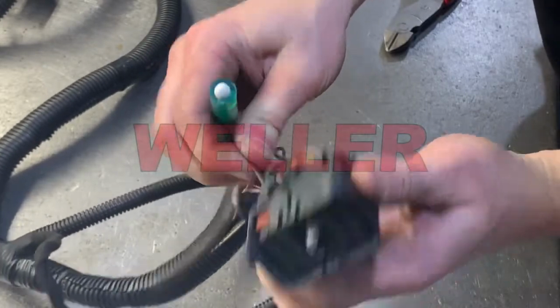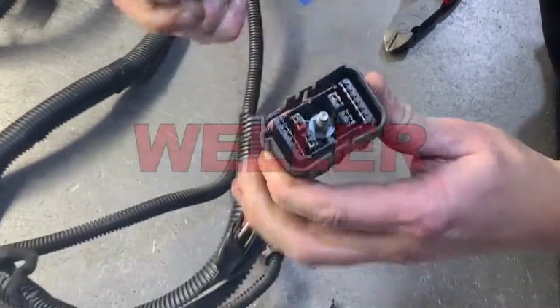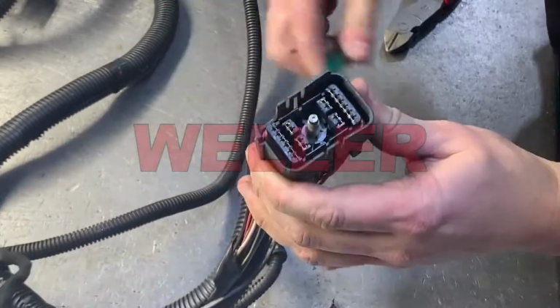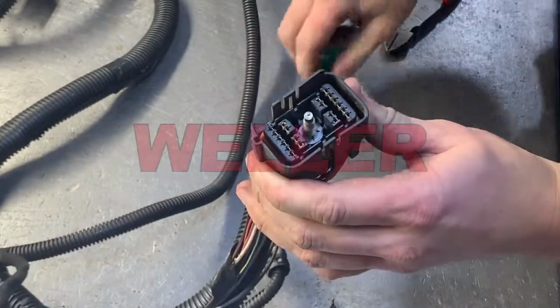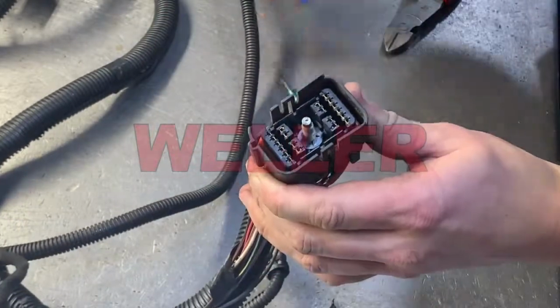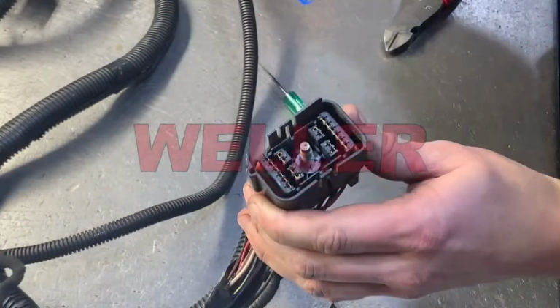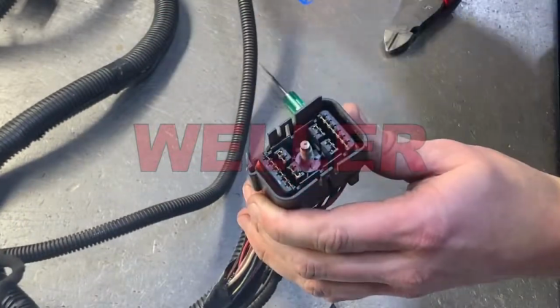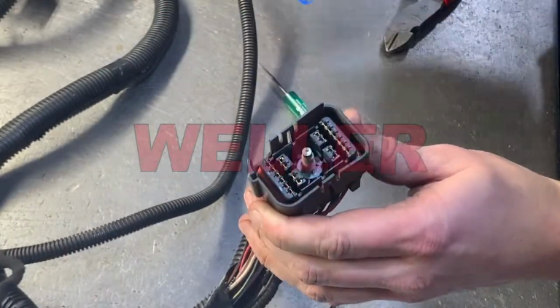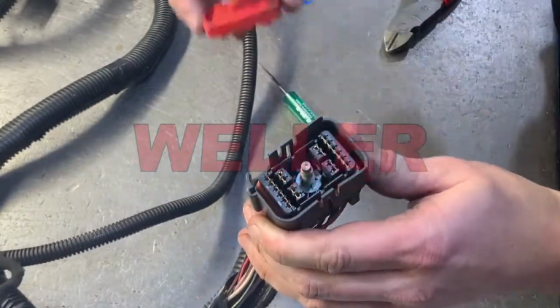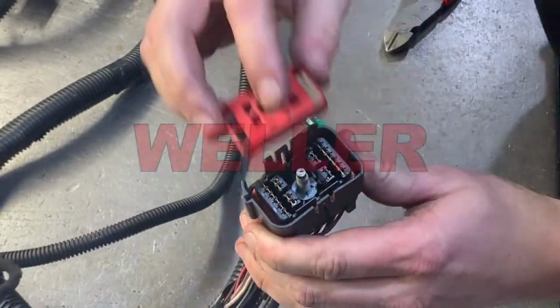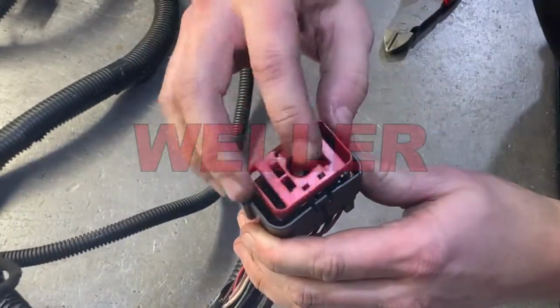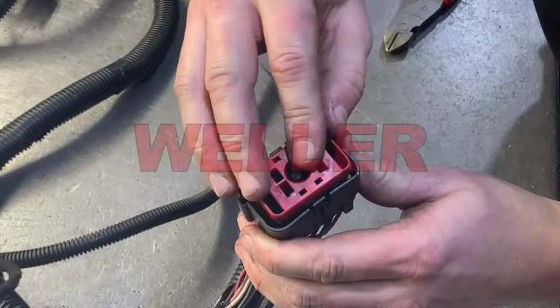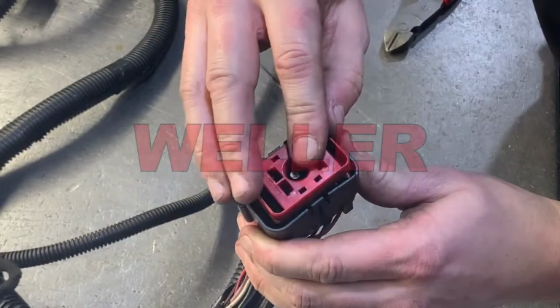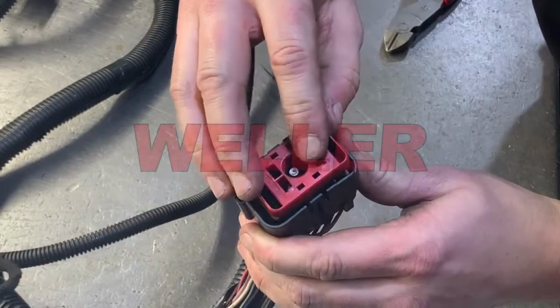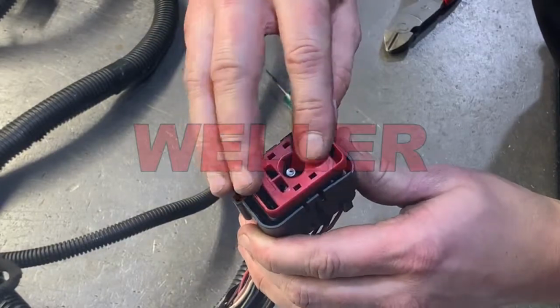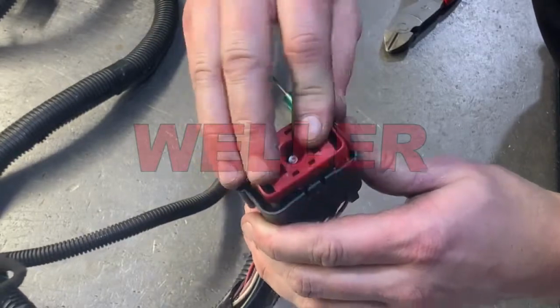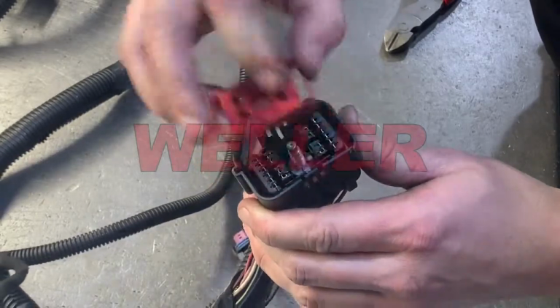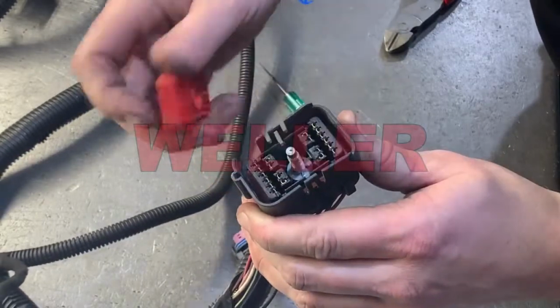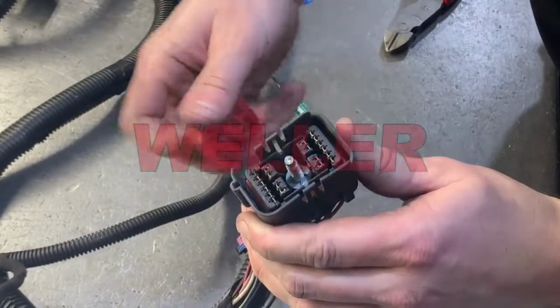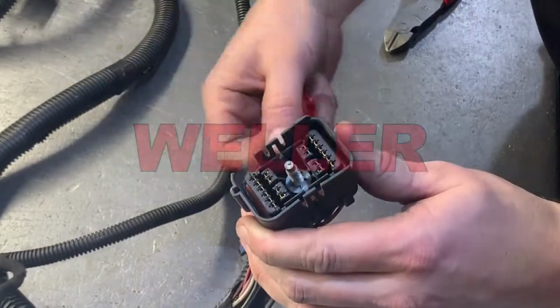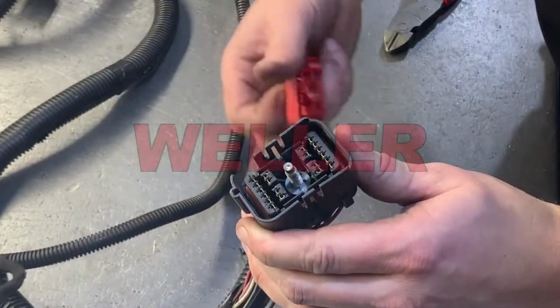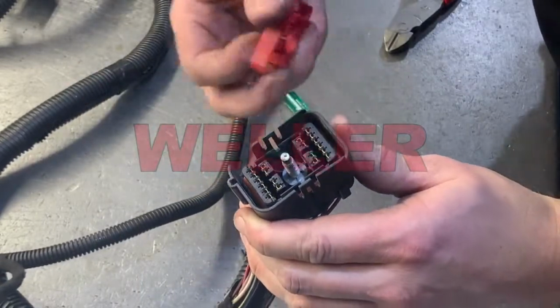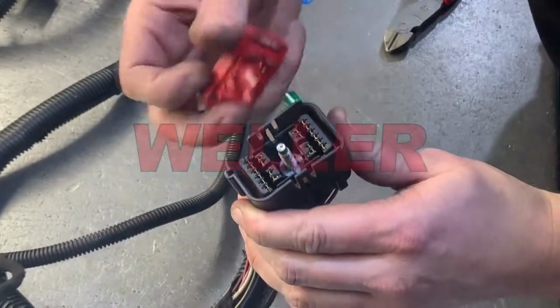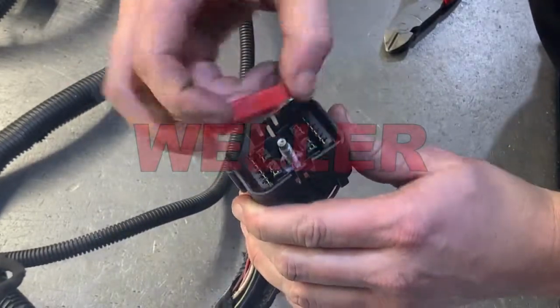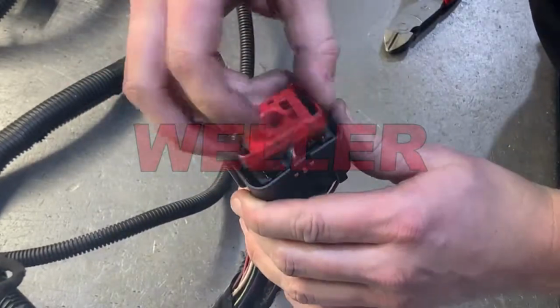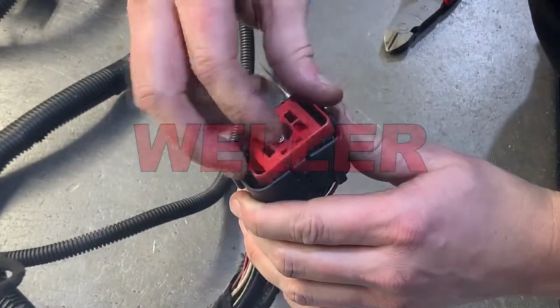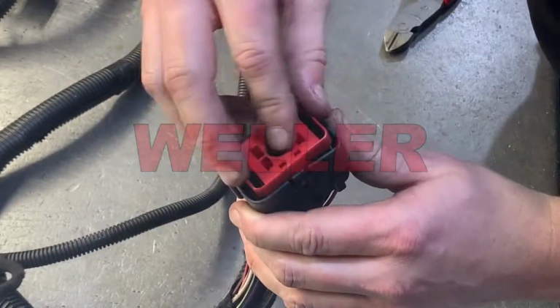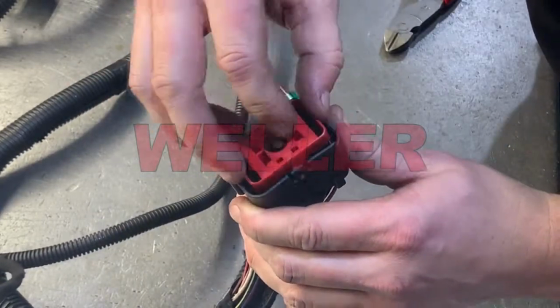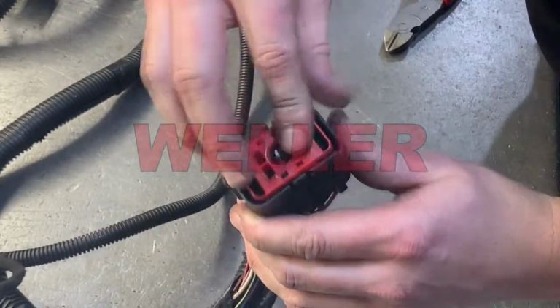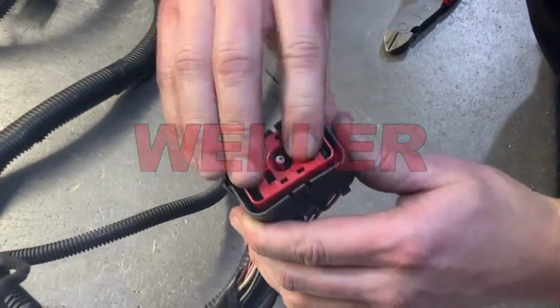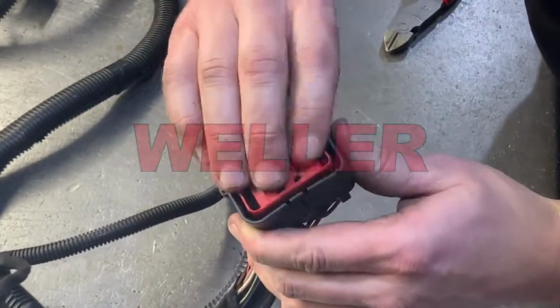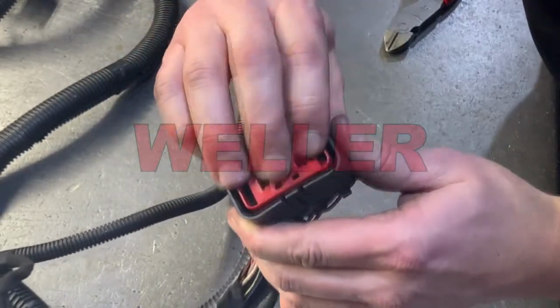Reinstall the red terminal spacer, then using black tape, secure and tape any loose wires that may be pinched, and then reattach the loom retainer.